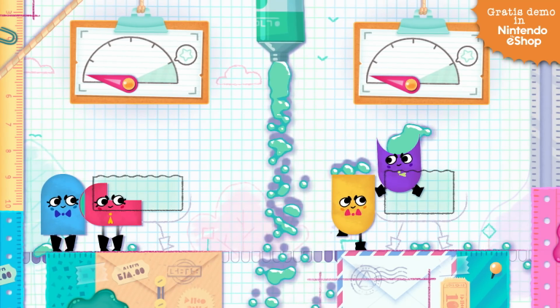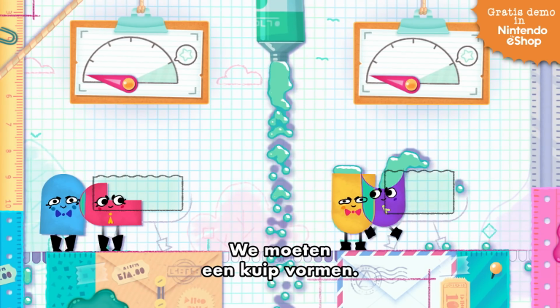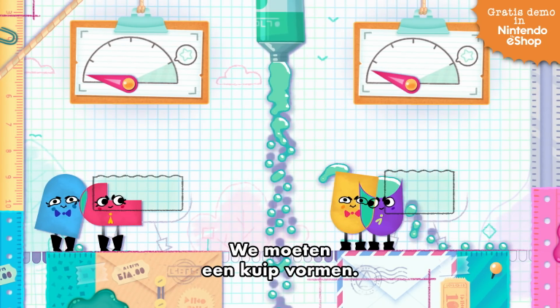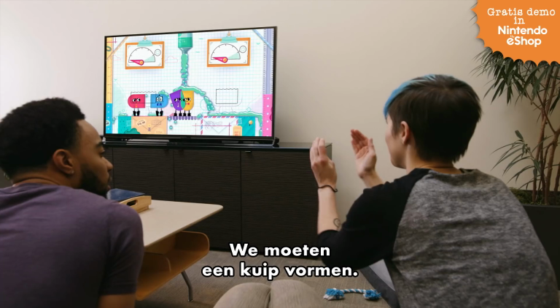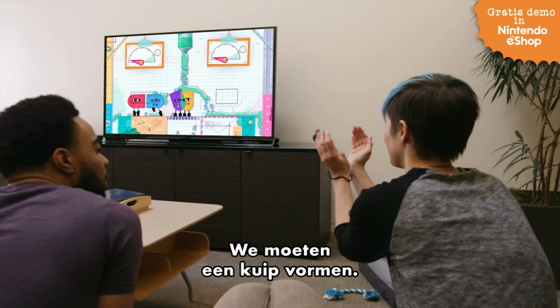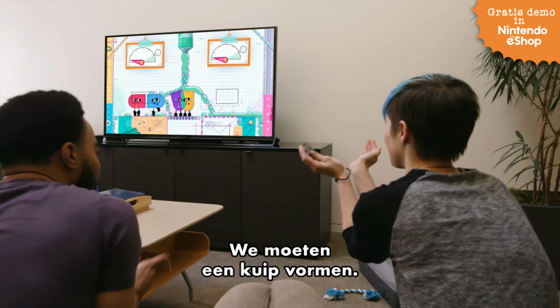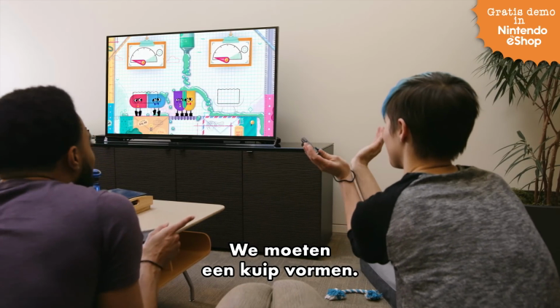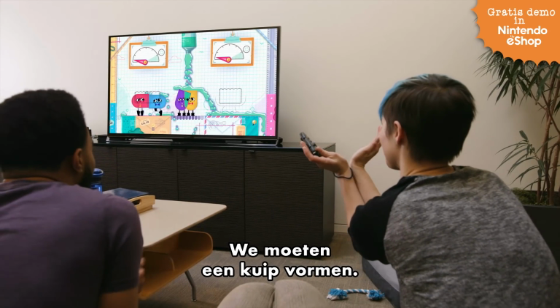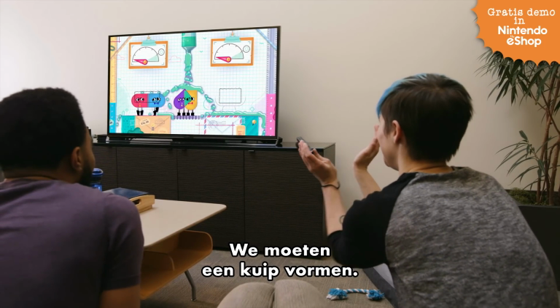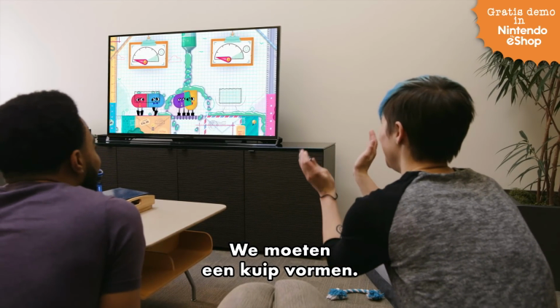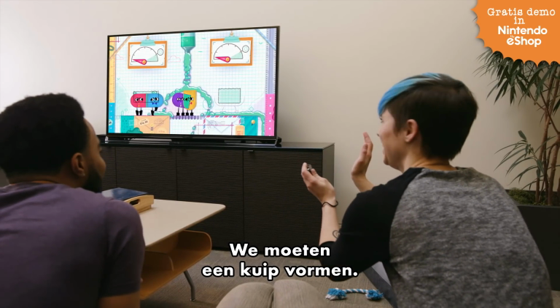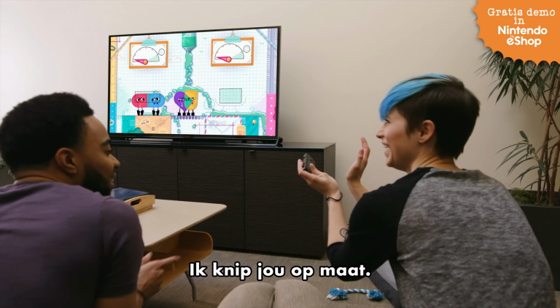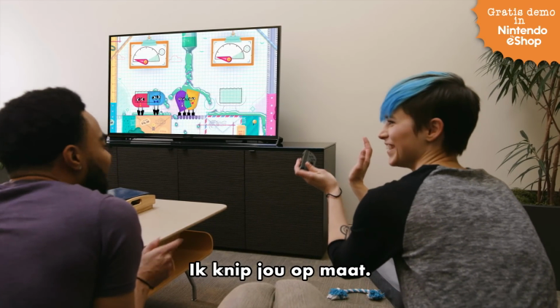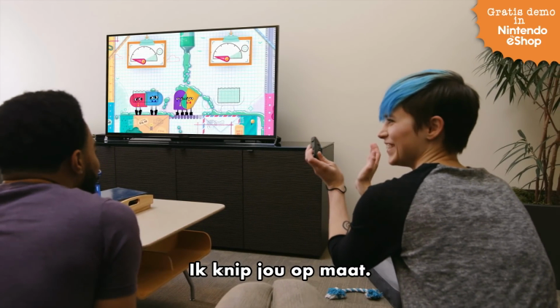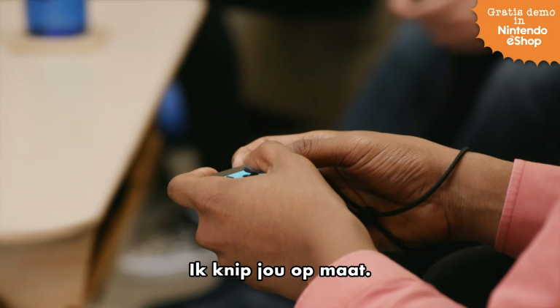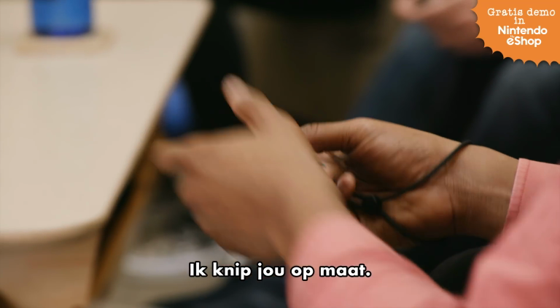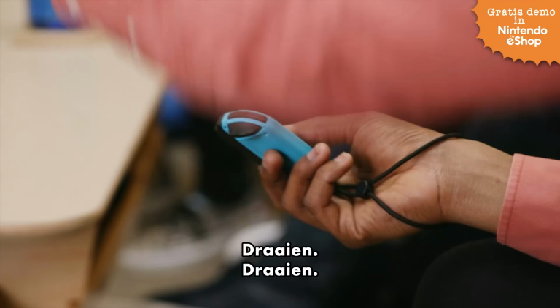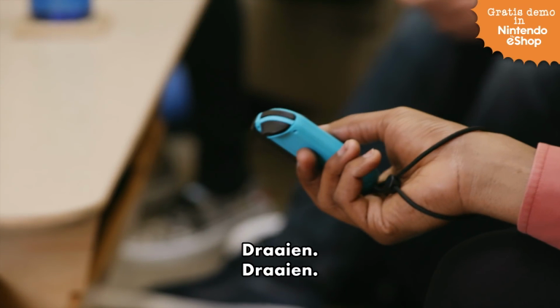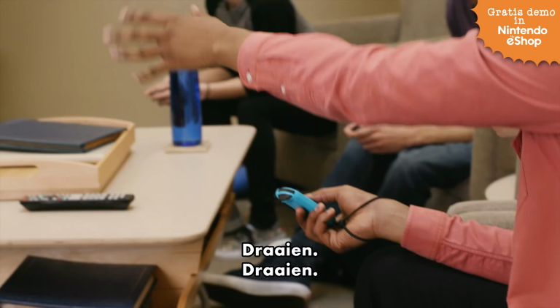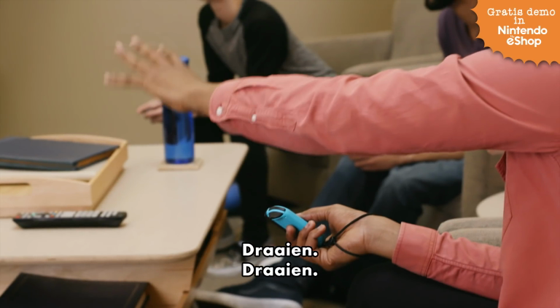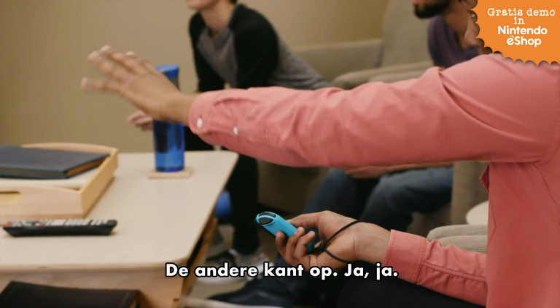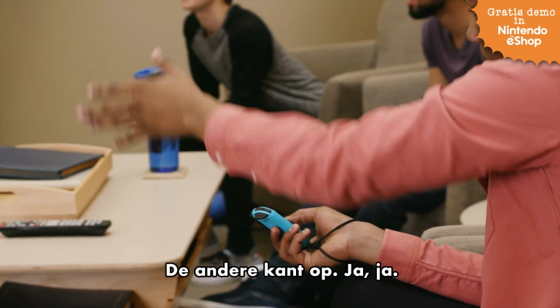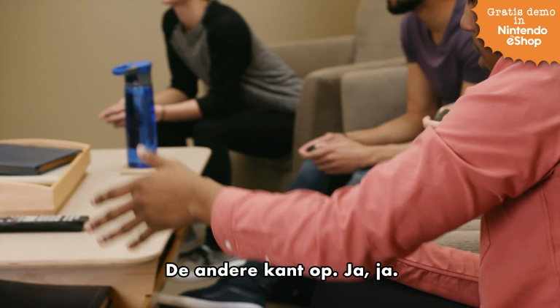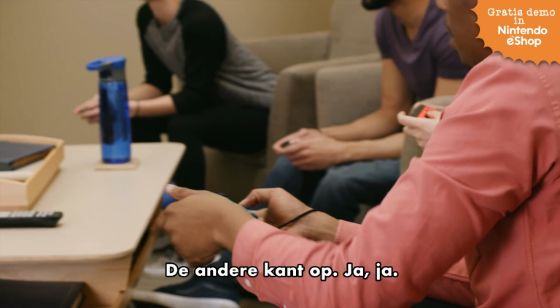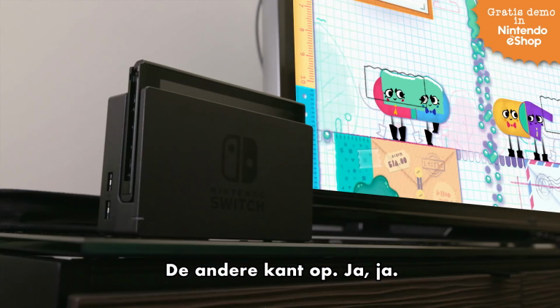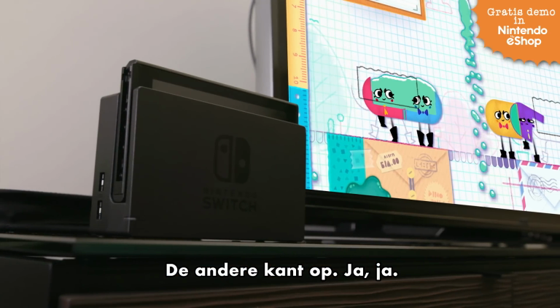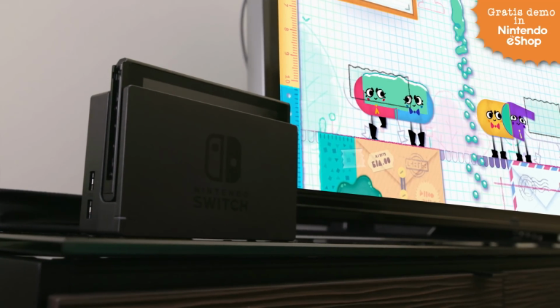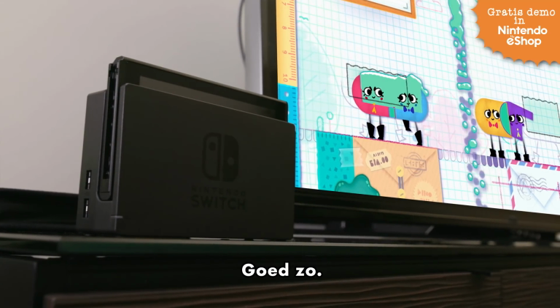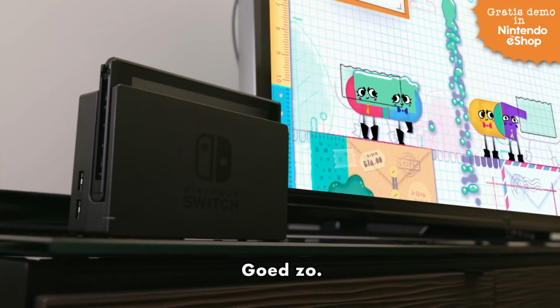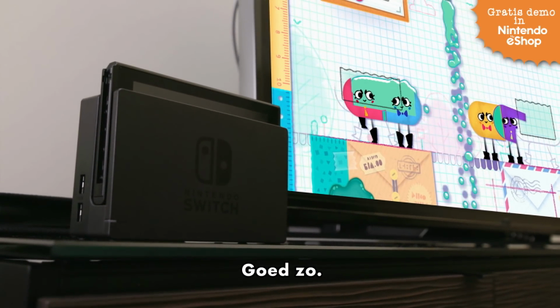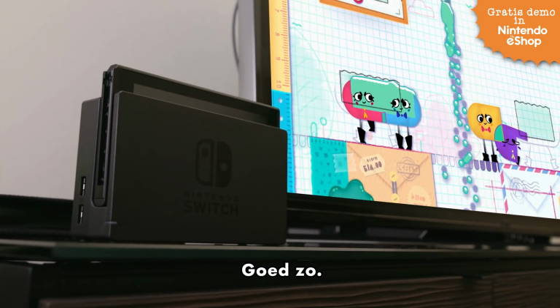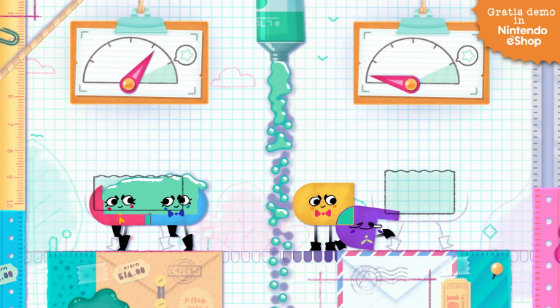We need to become like a tub. So let me cut into you. Rotate. Yeah, the other way. OK, I get it. Here you go.